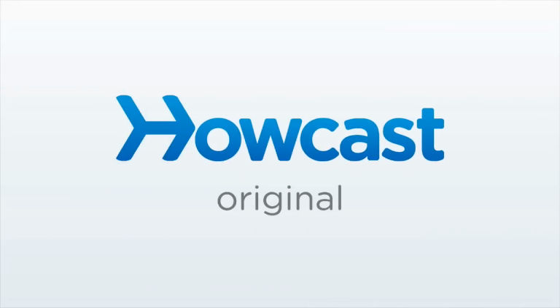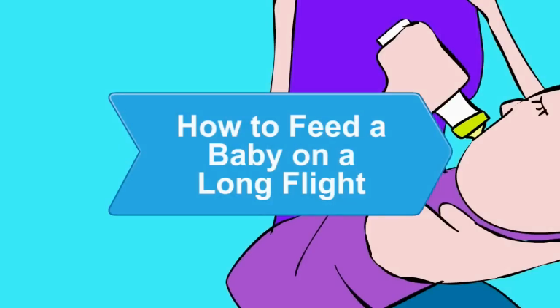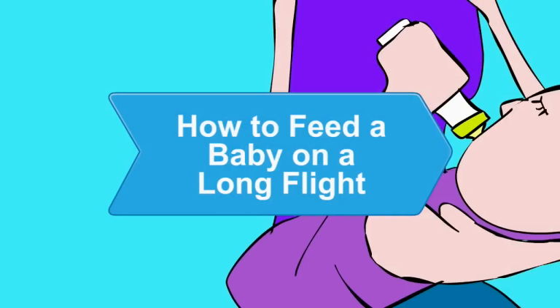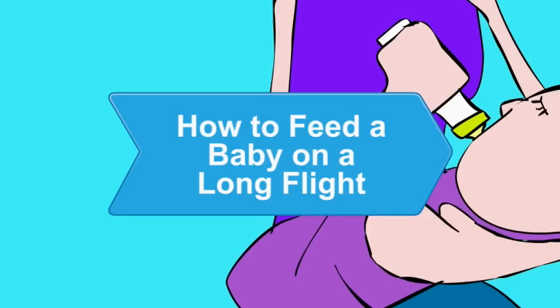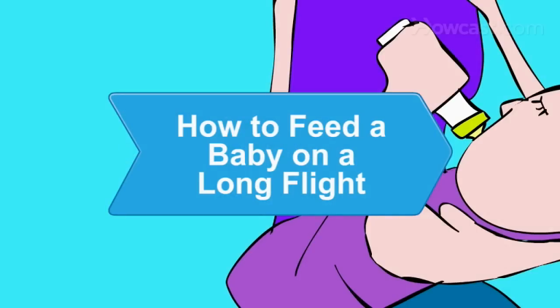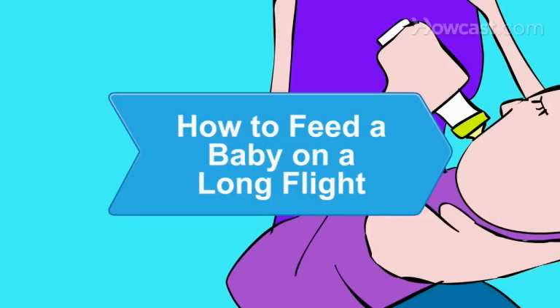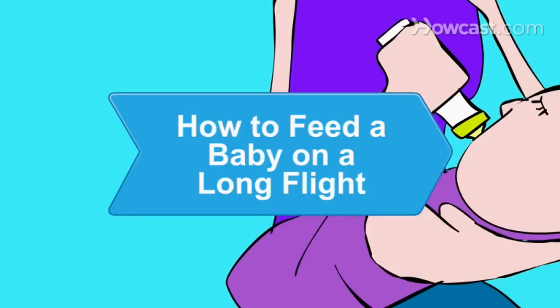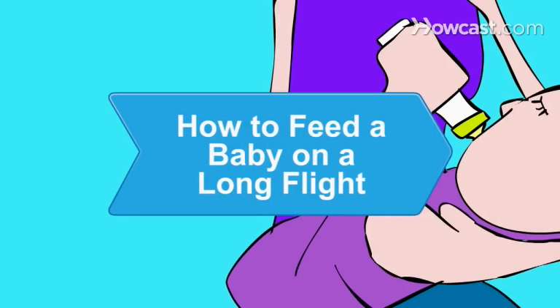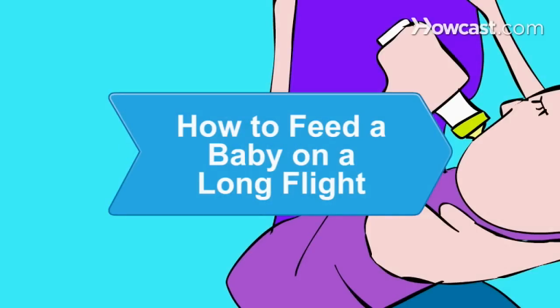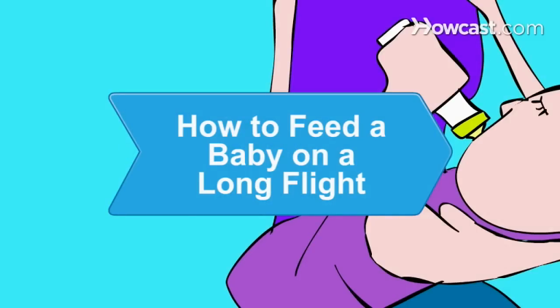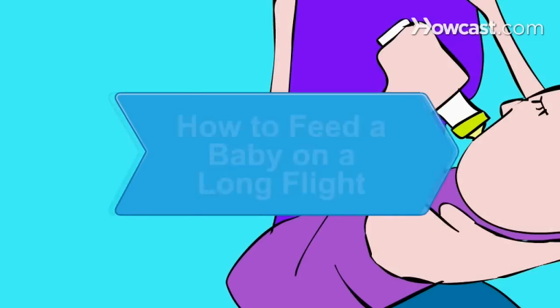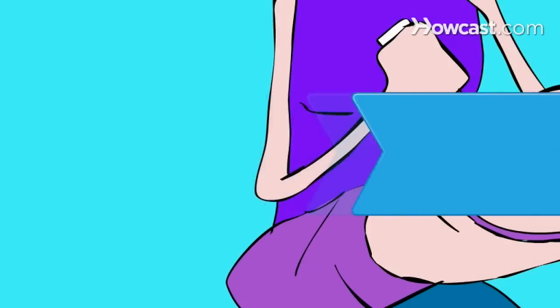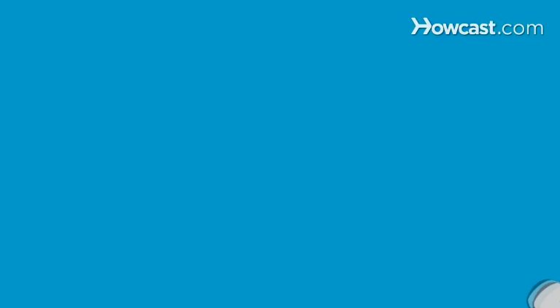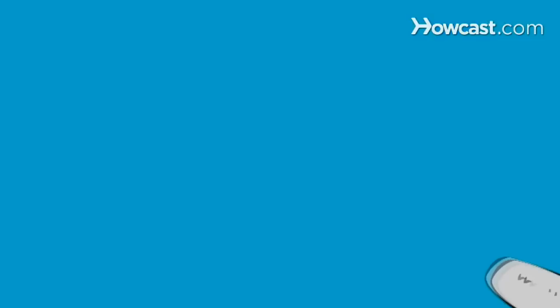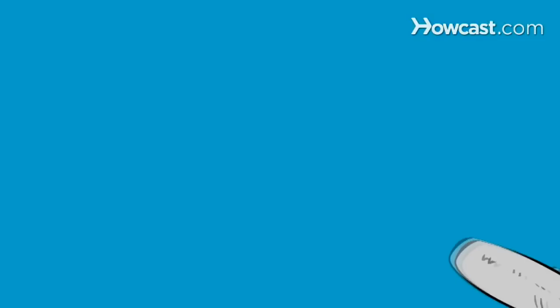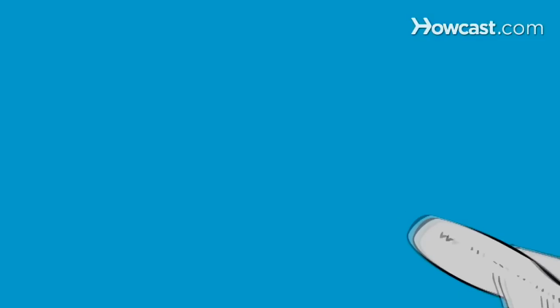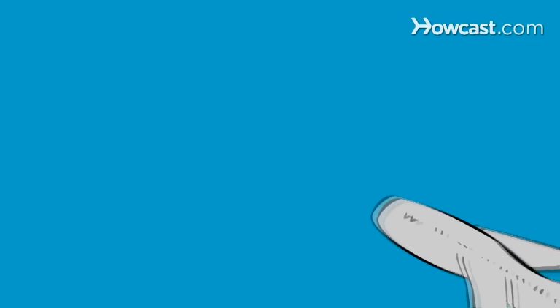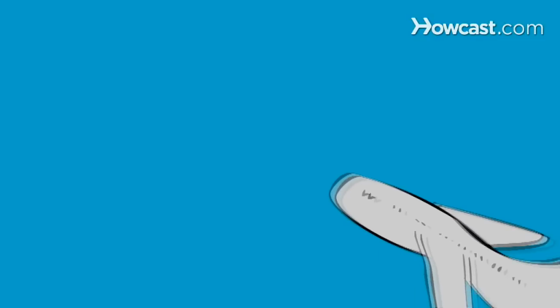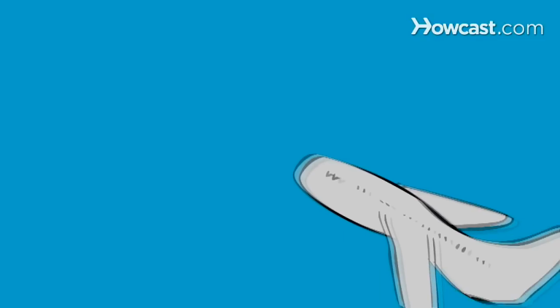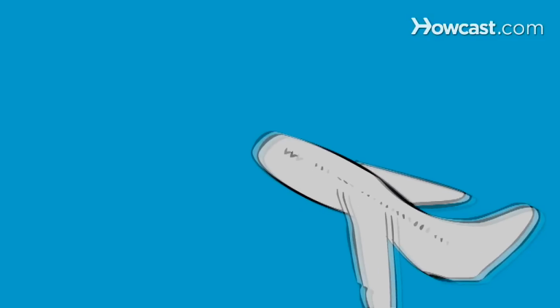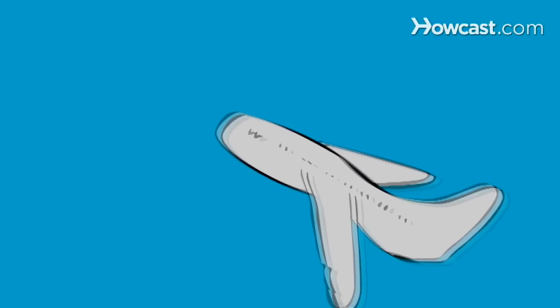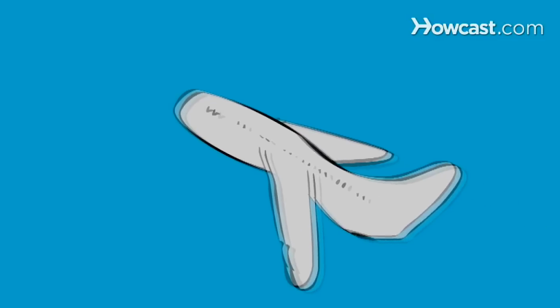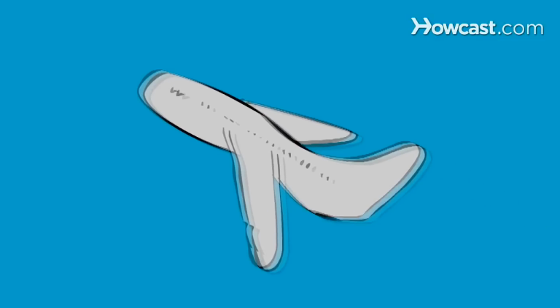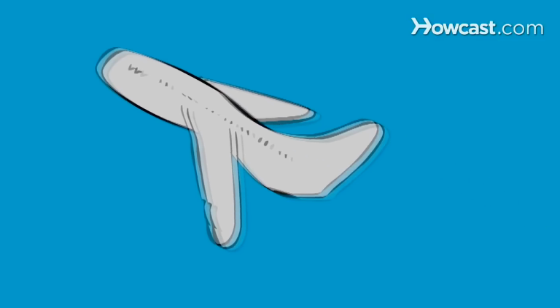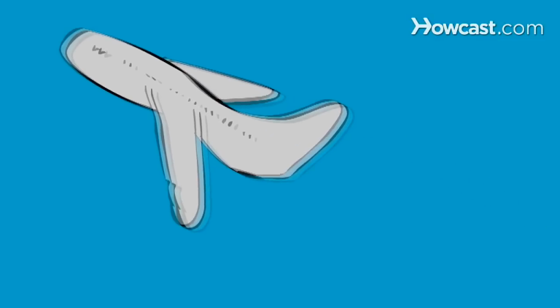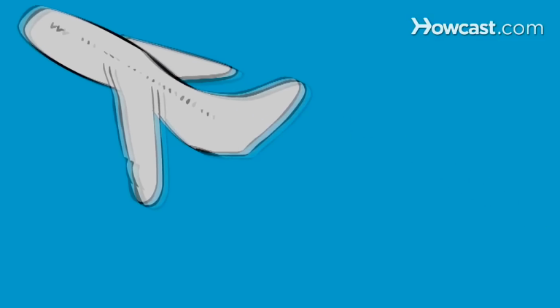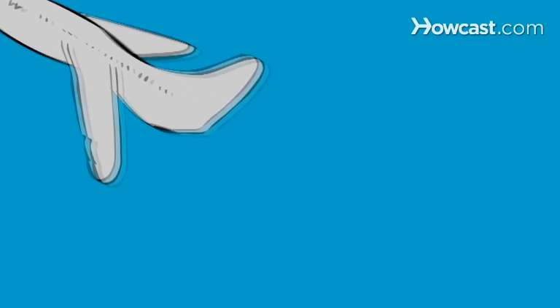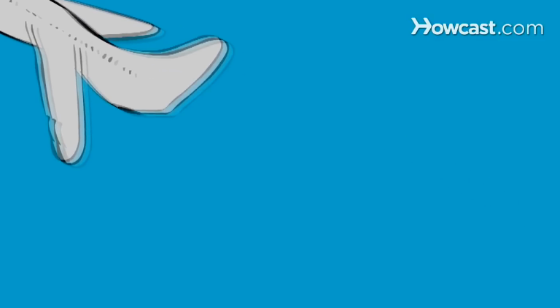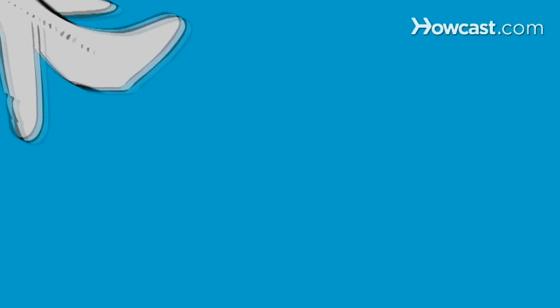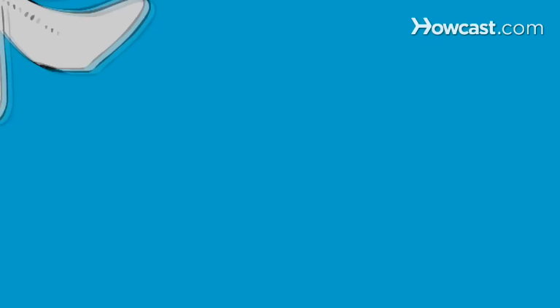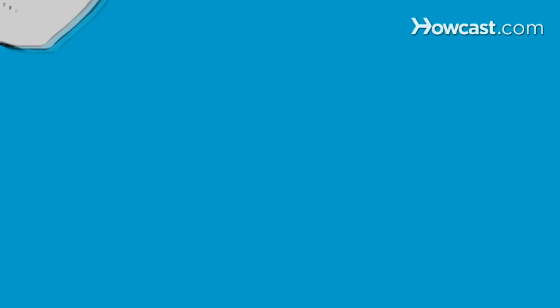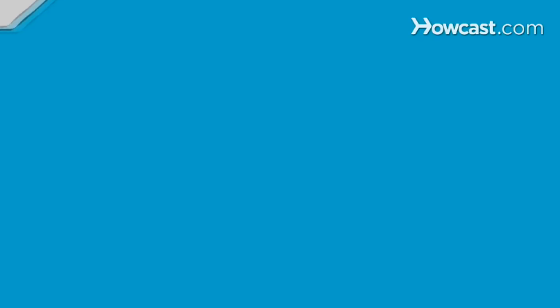How to Feed a Baby on a Long Flight. Be prepared to feed your baby on your next long flight and enjoy the smooth ride.